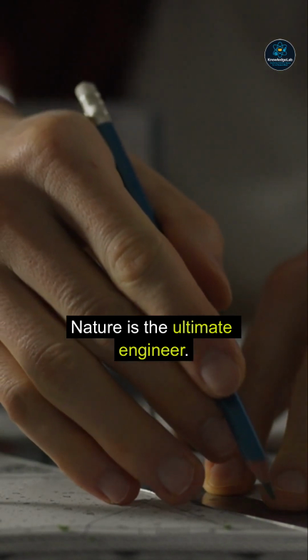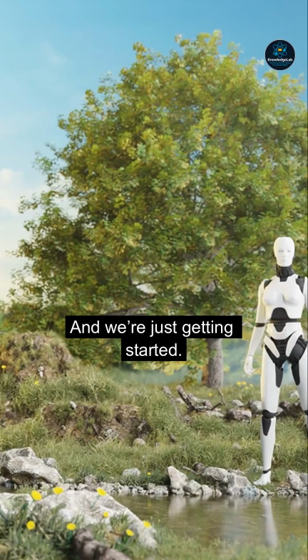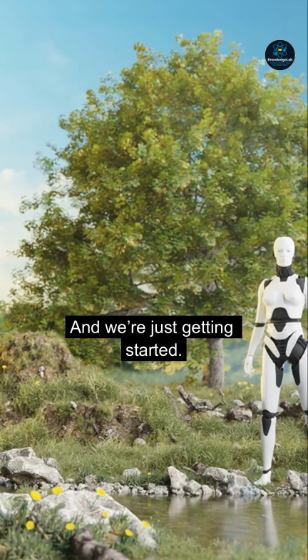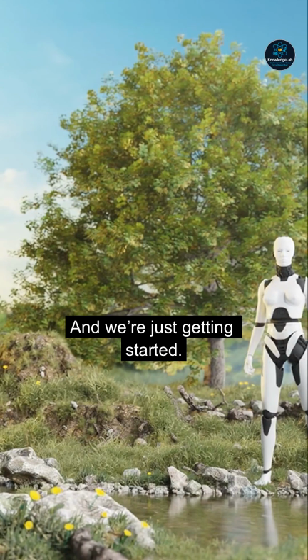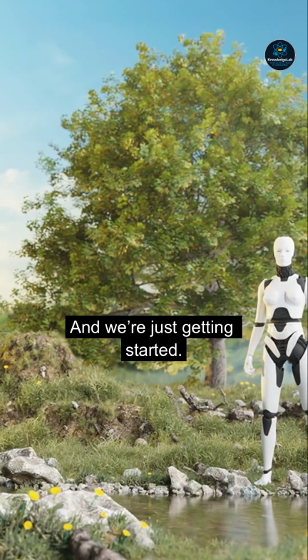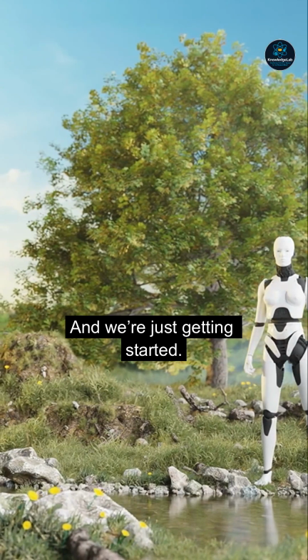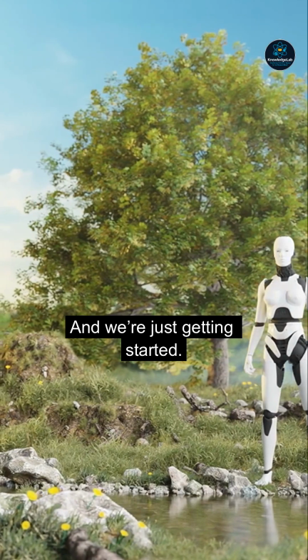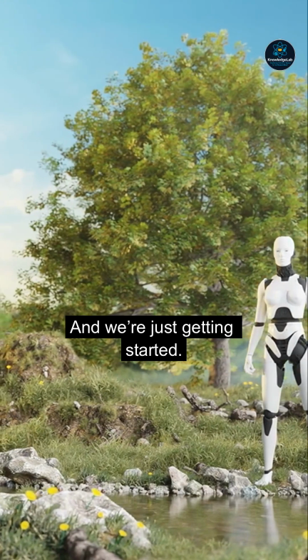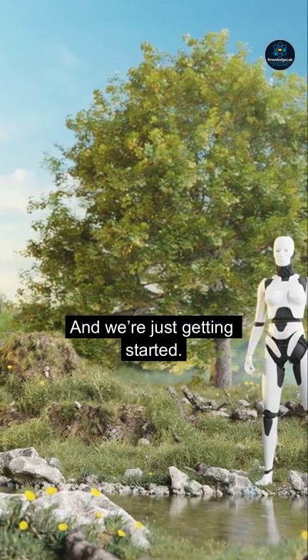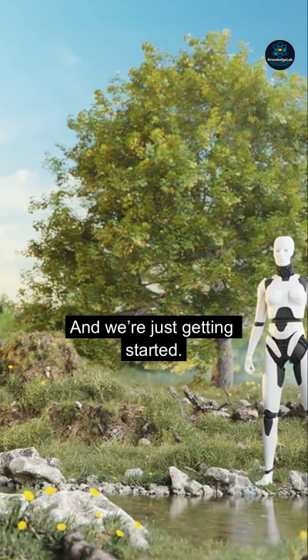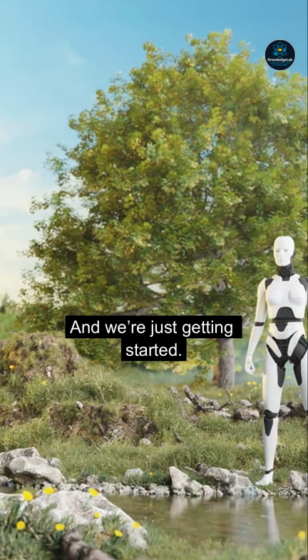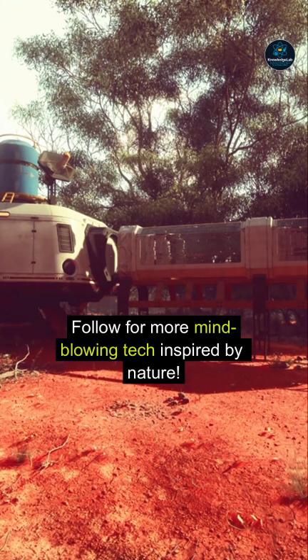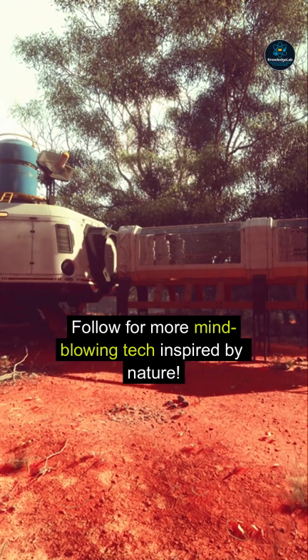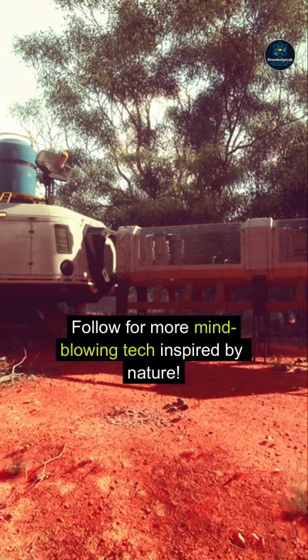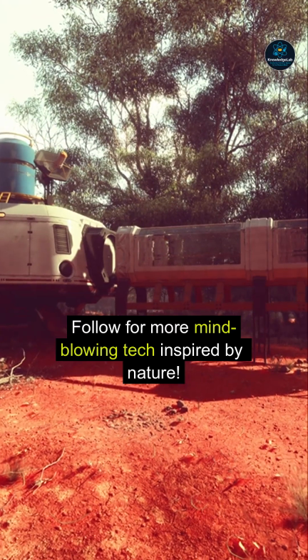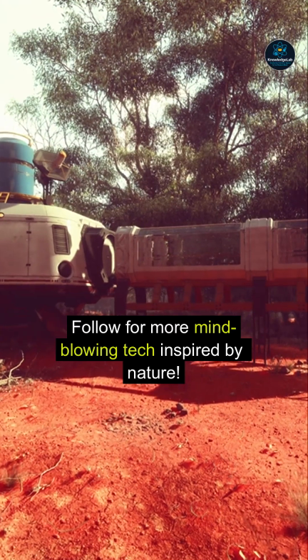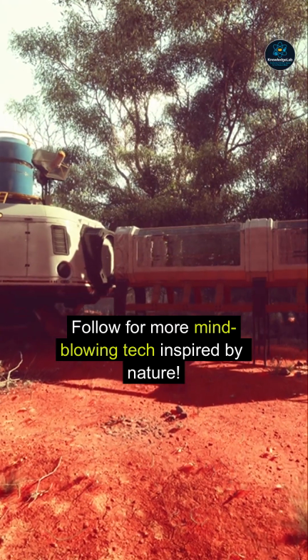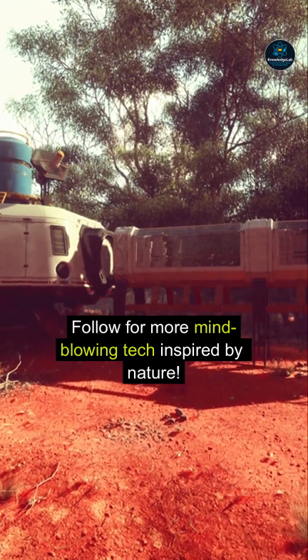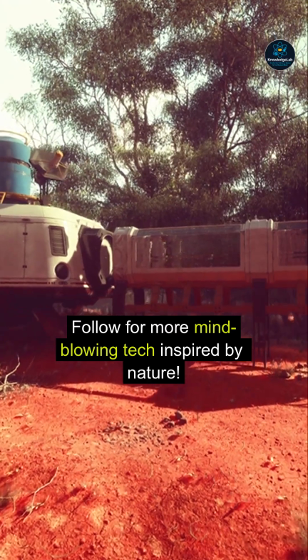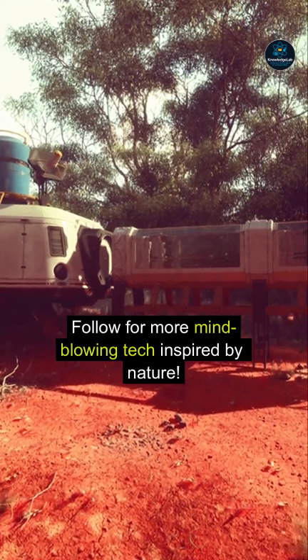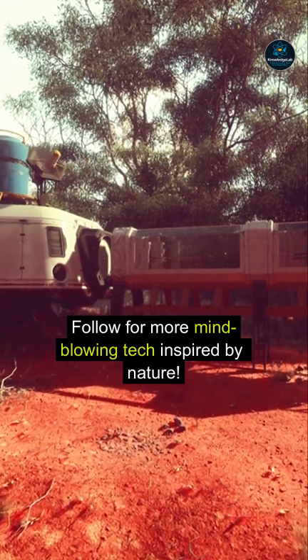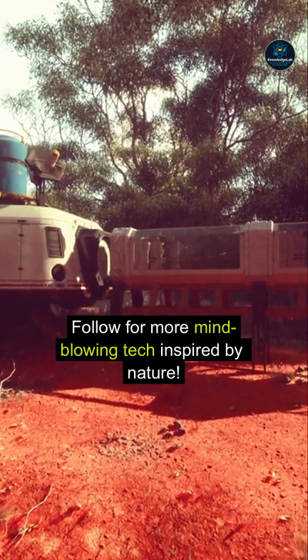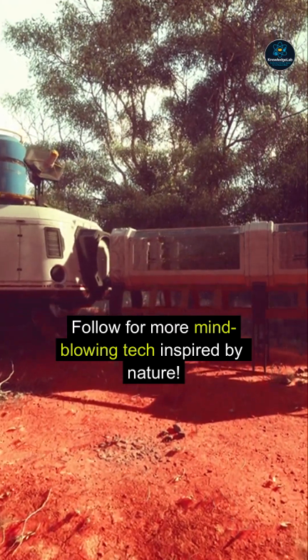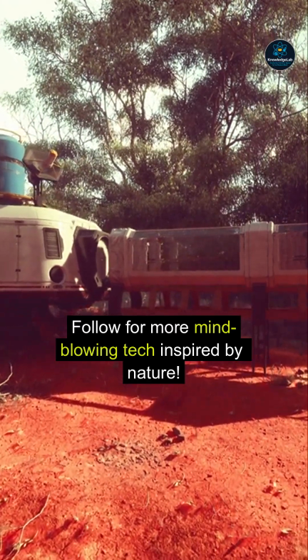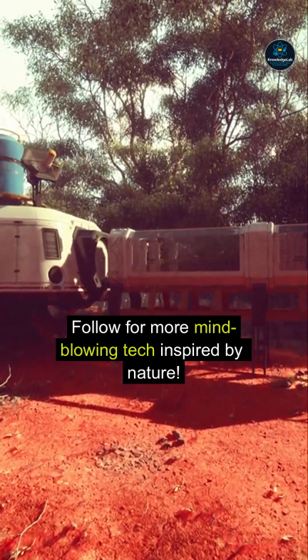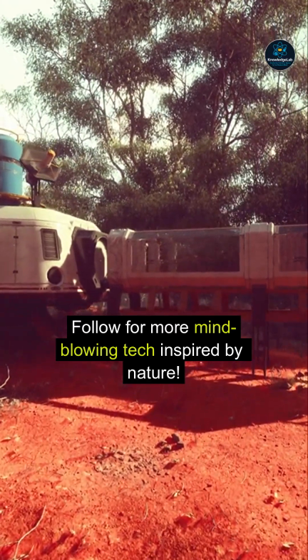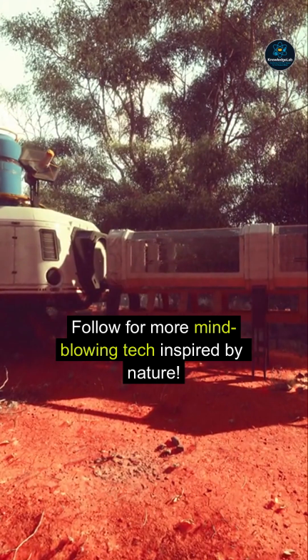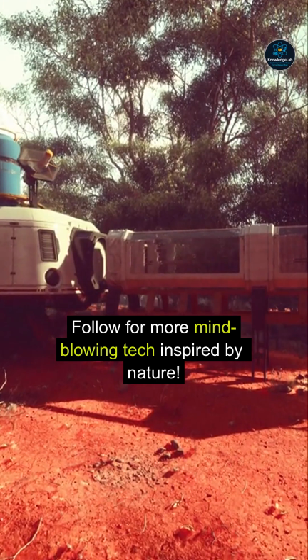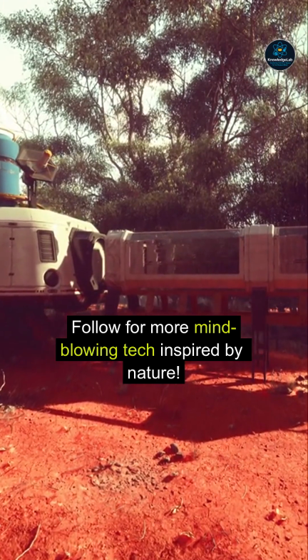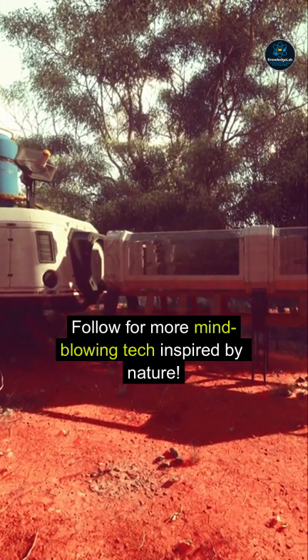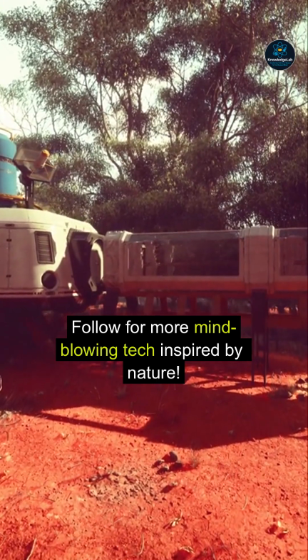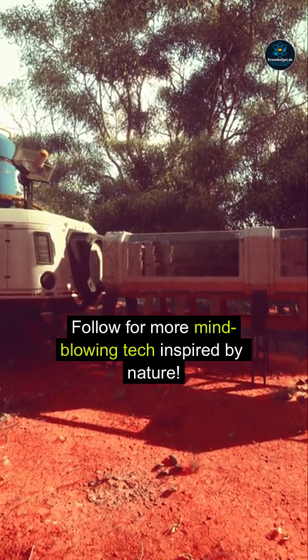And we're just getting started. Follow for more mind-blowing tech inspired by nature.